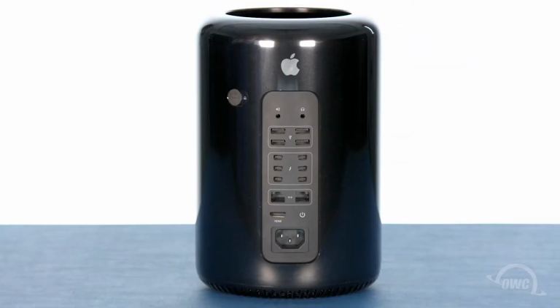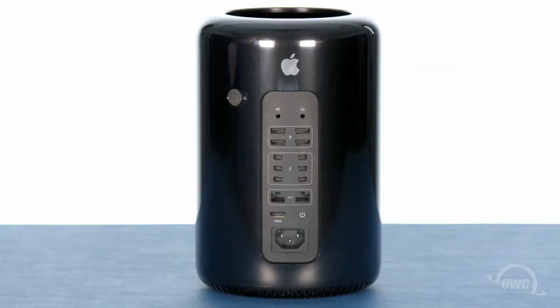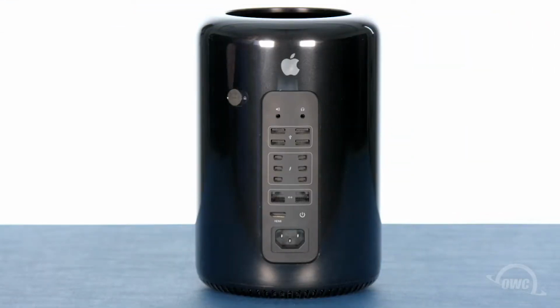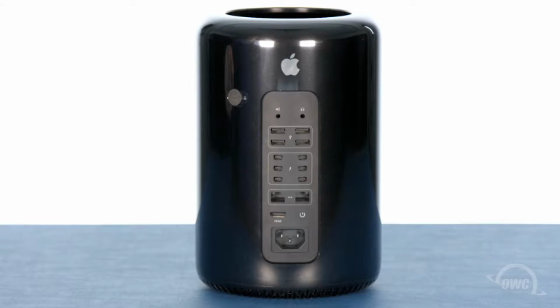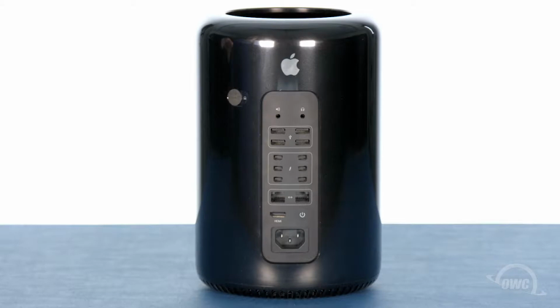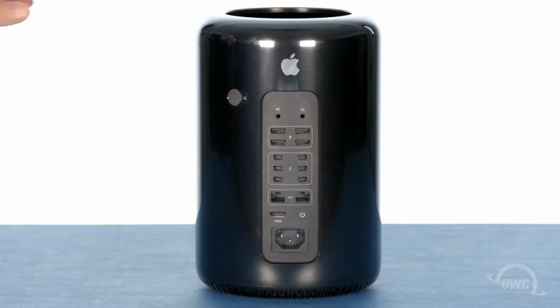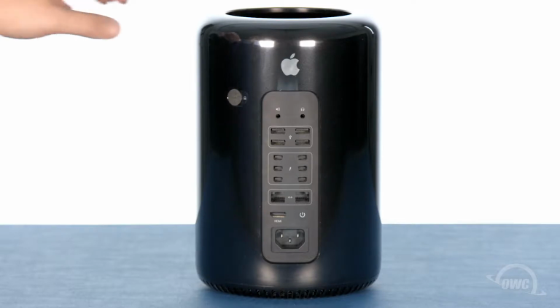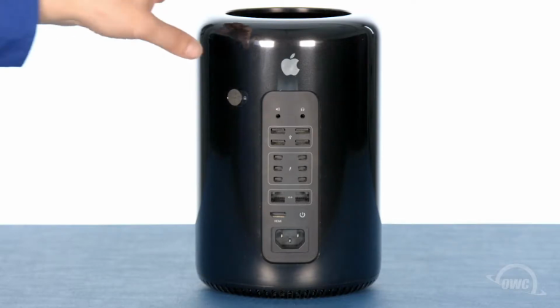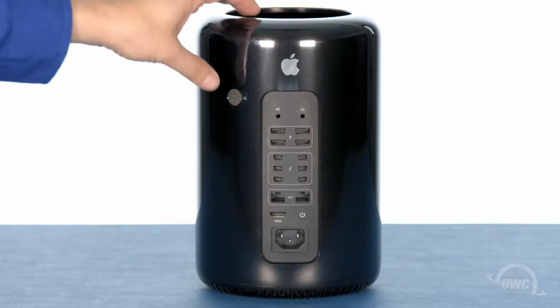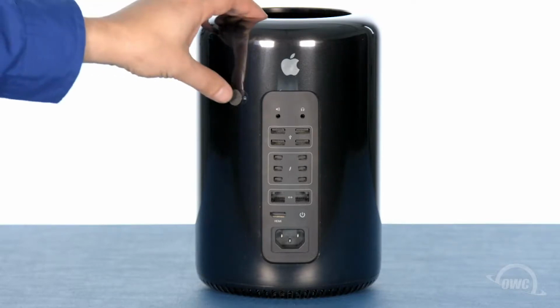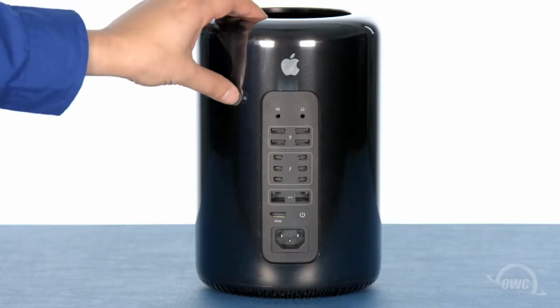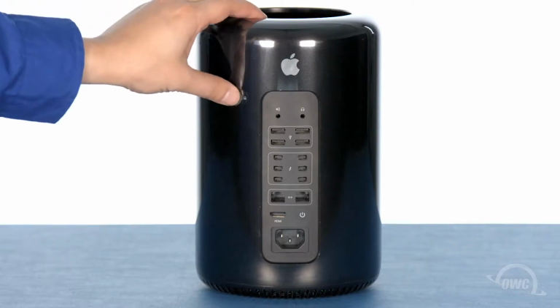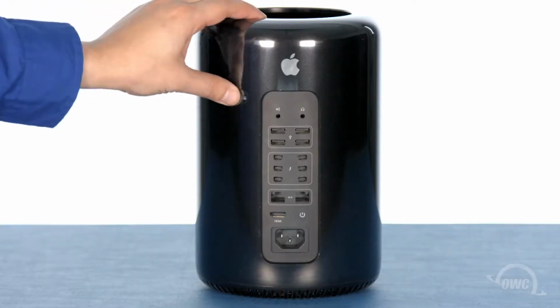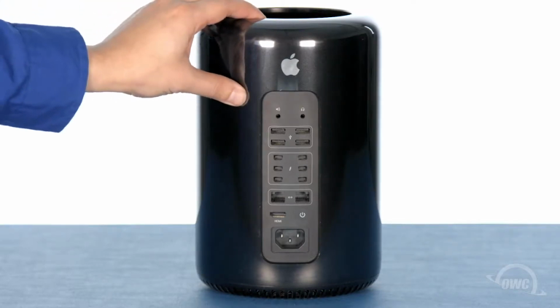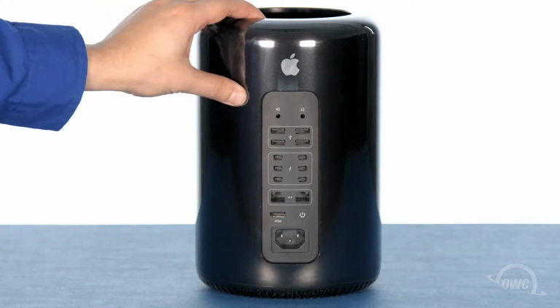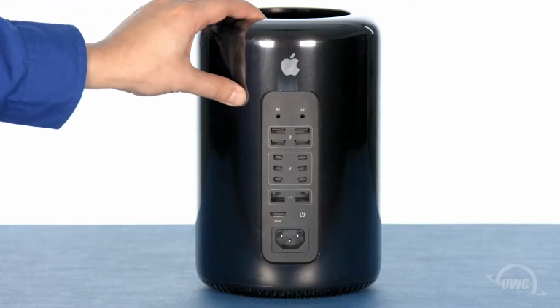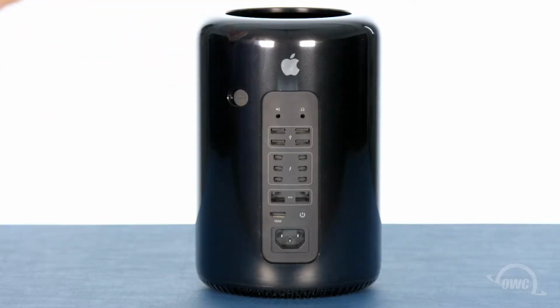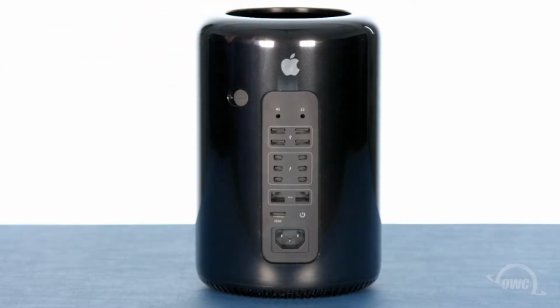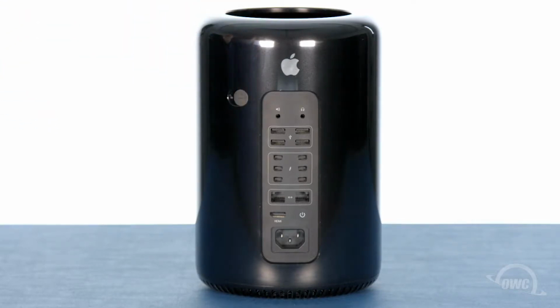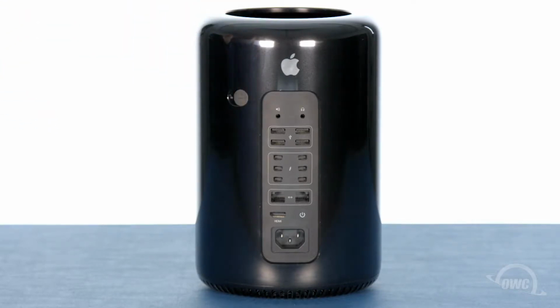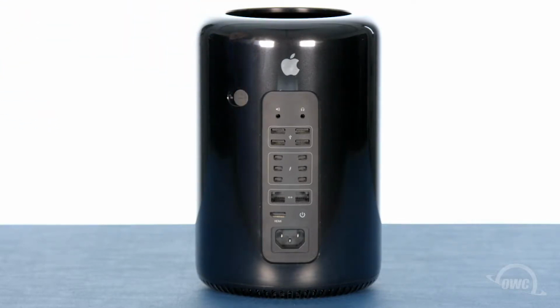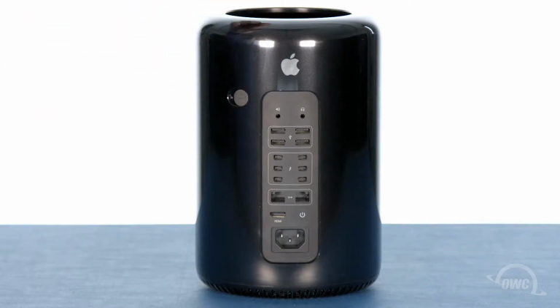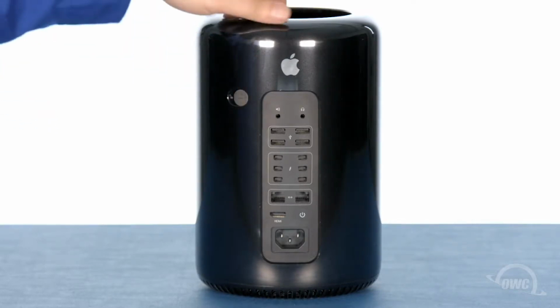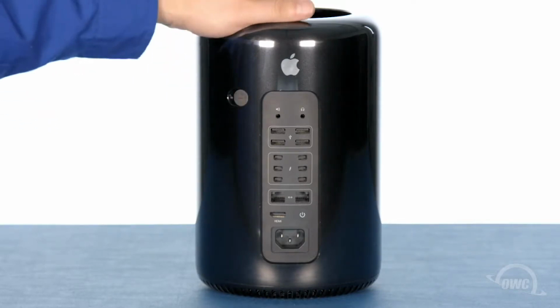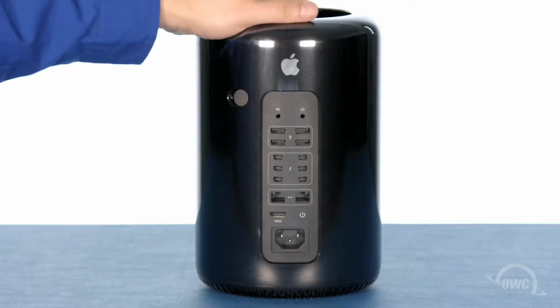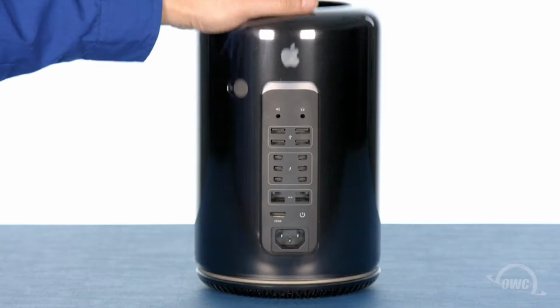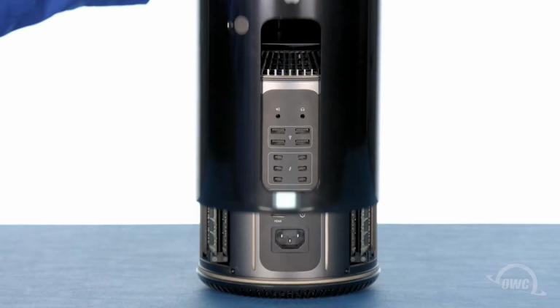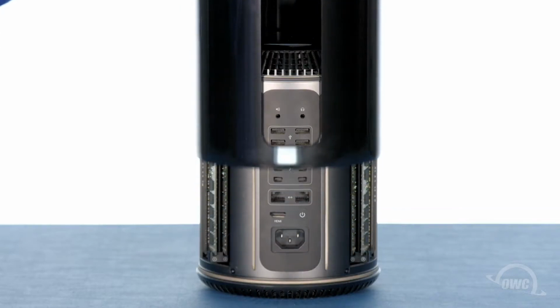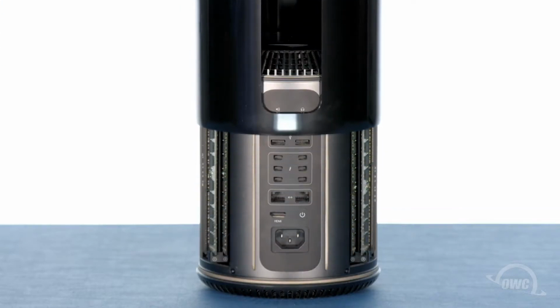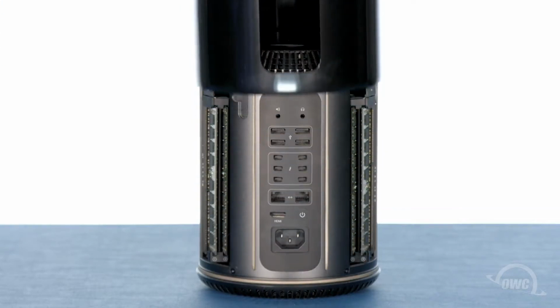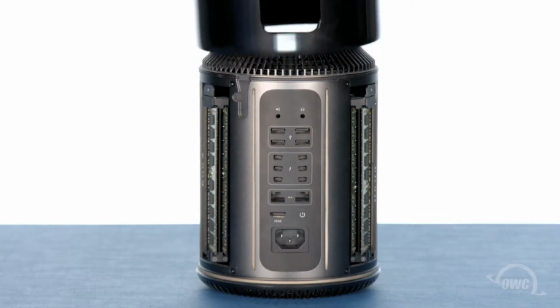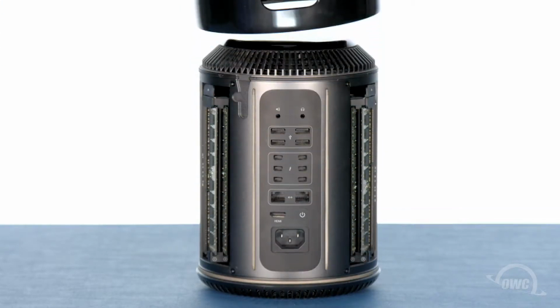First, slide the cover lock button on the back of the Mac Pro over to the unlocked position, then lift the outer case straight up and off.